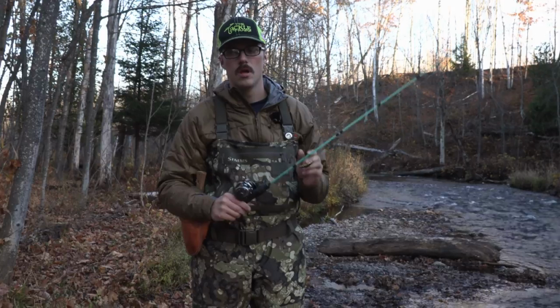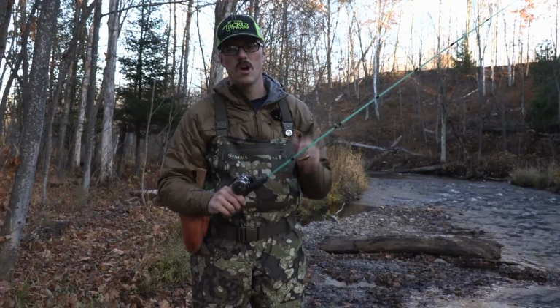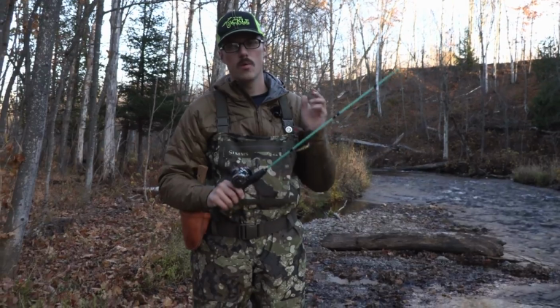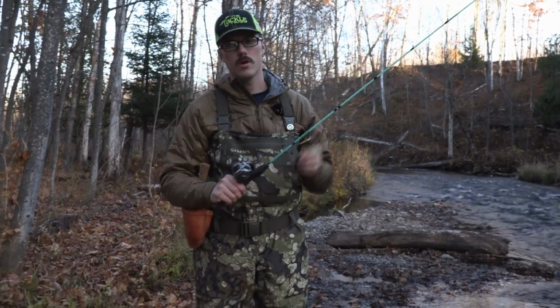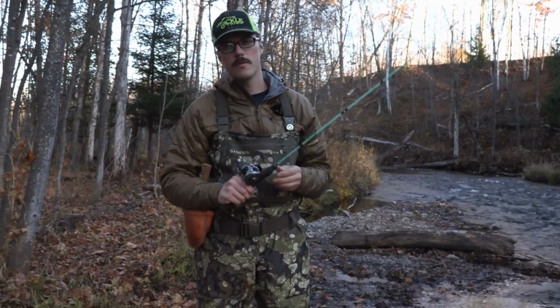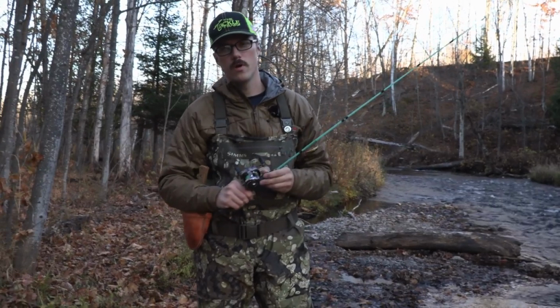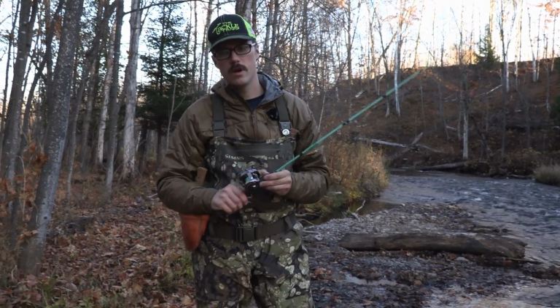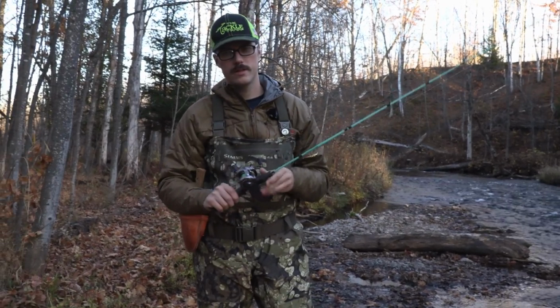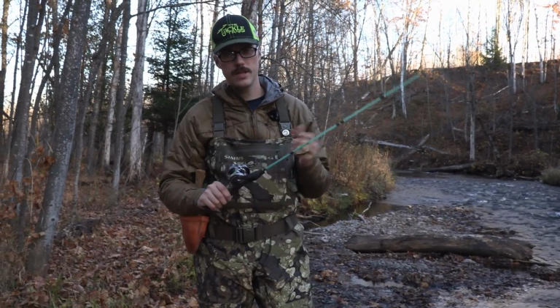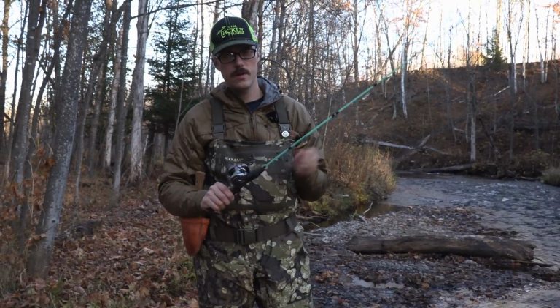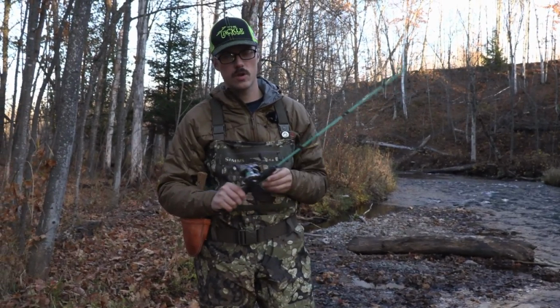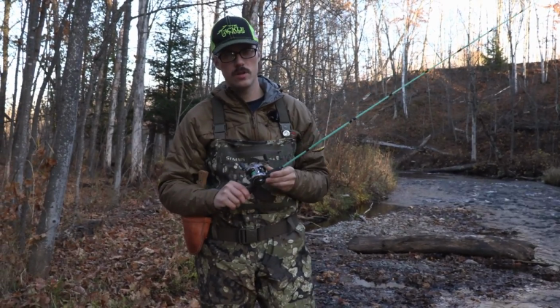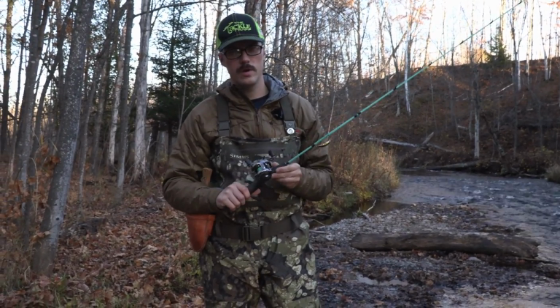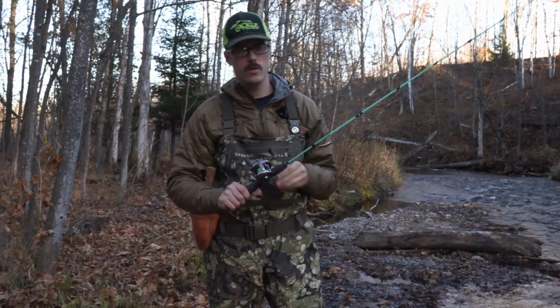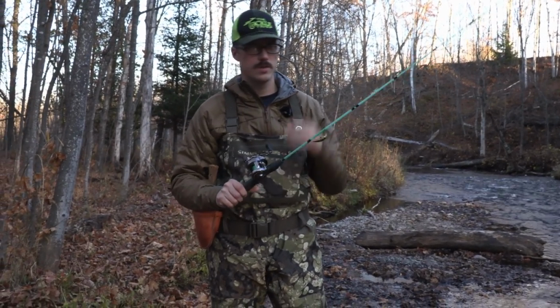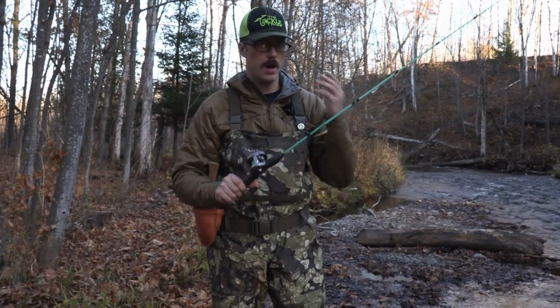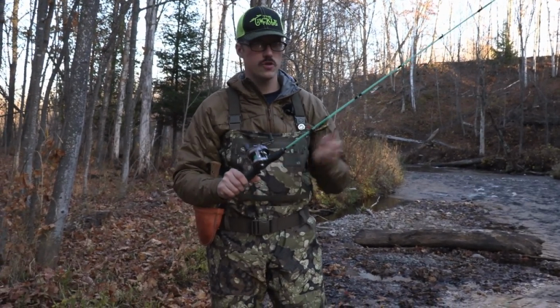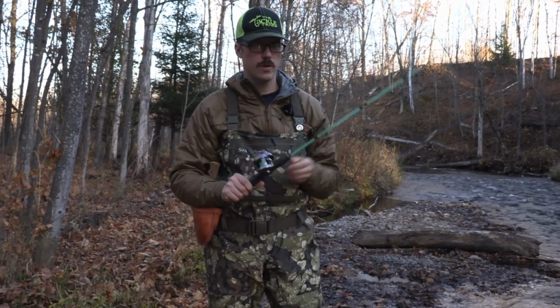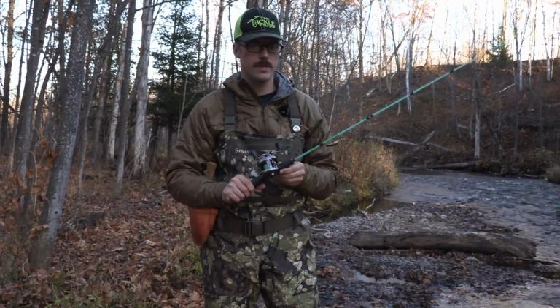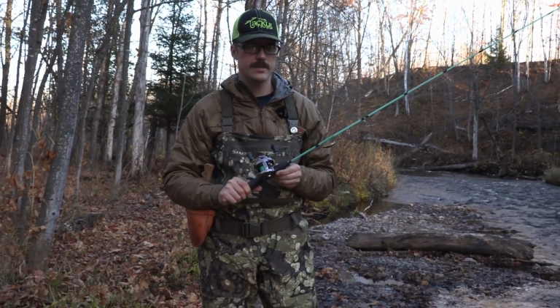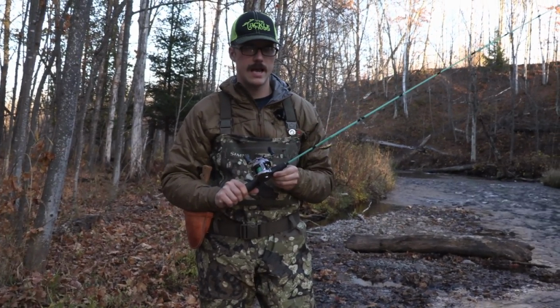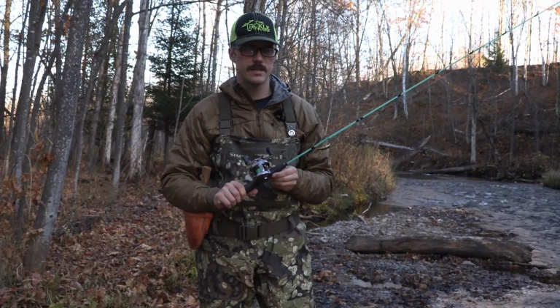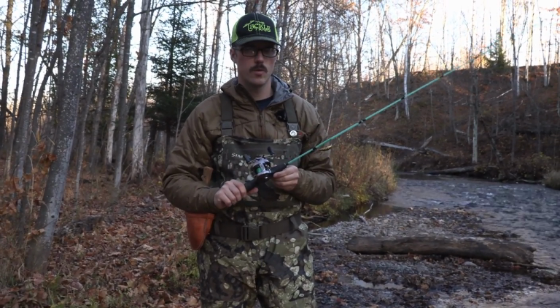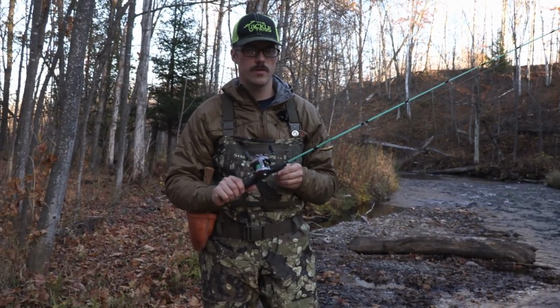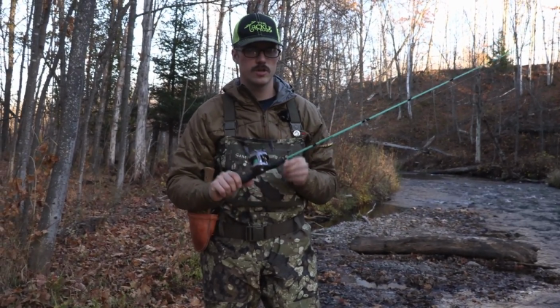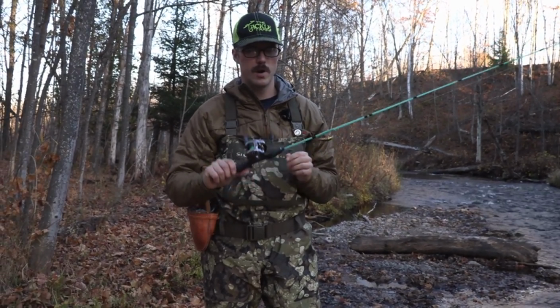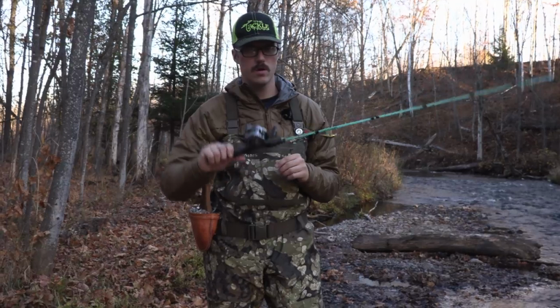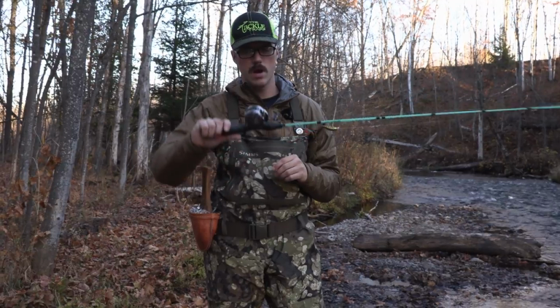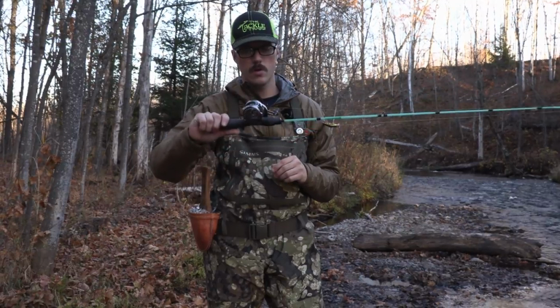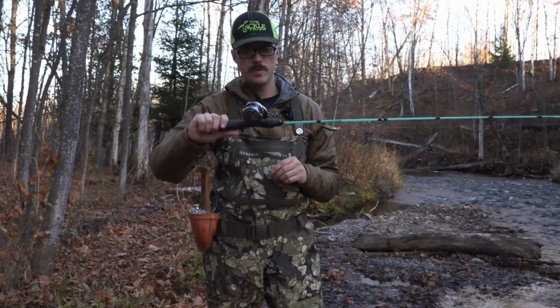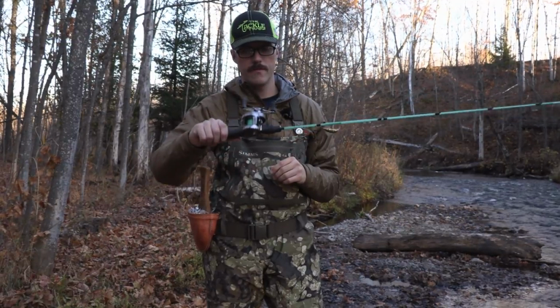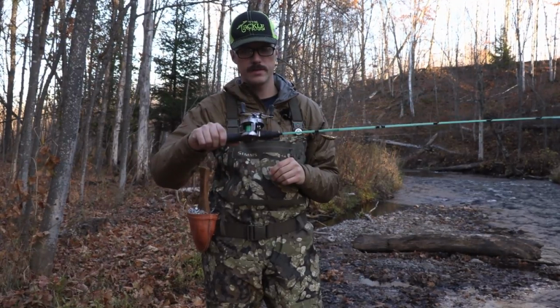All right, welcome everyone. Today's video is going to be doing some on-stream test casting with the Shimano Conquest BFS.